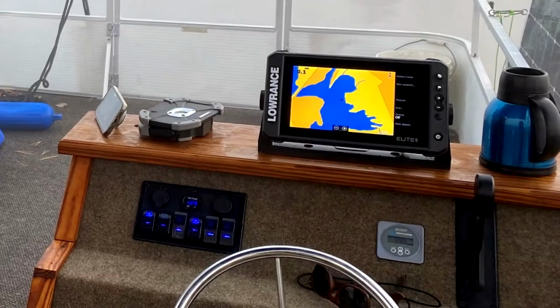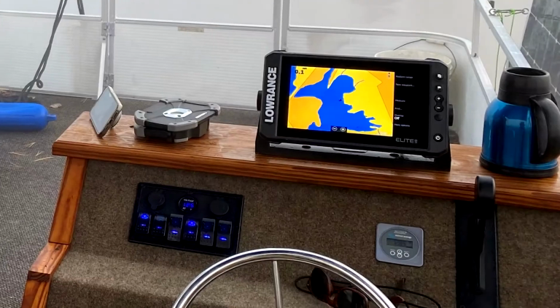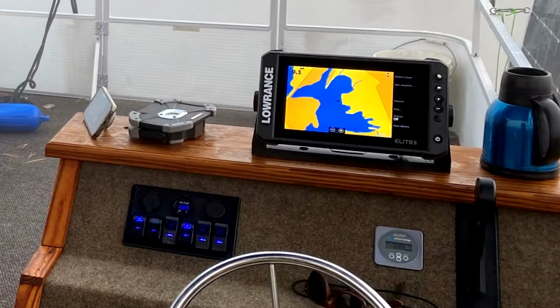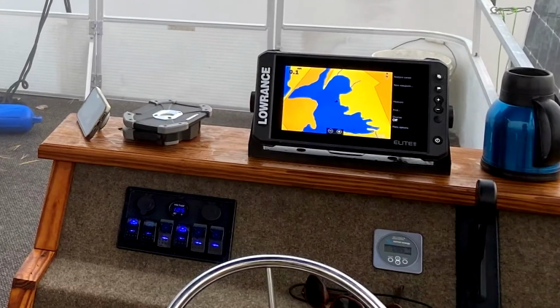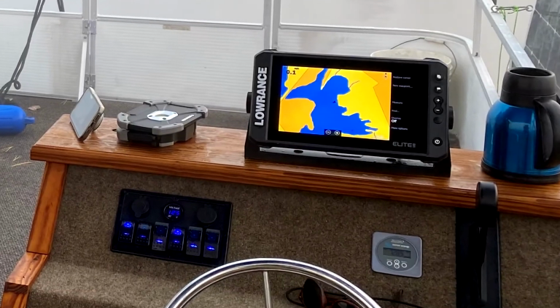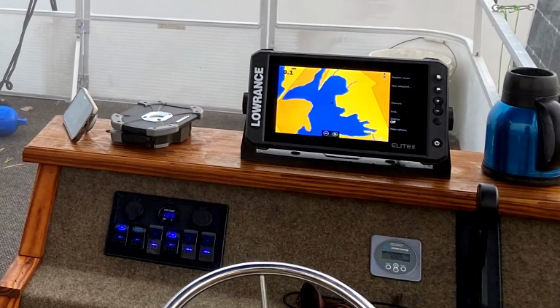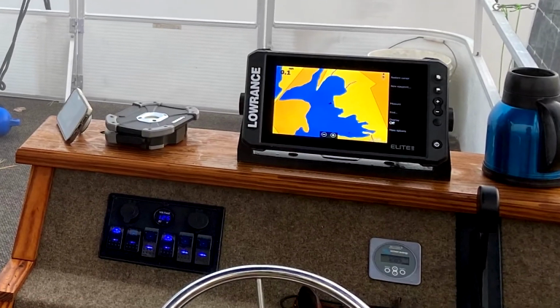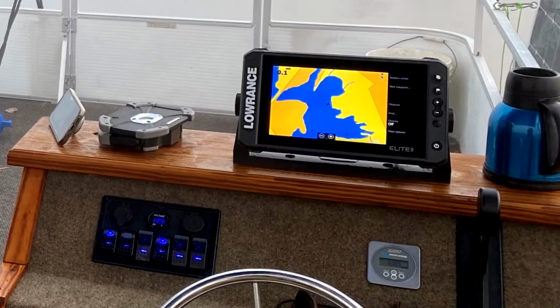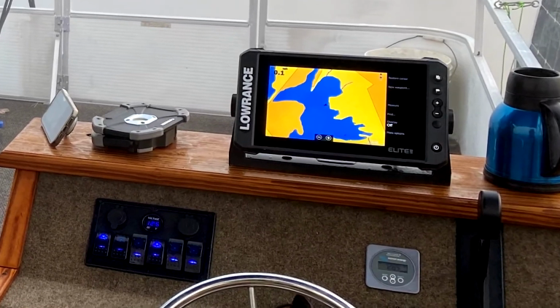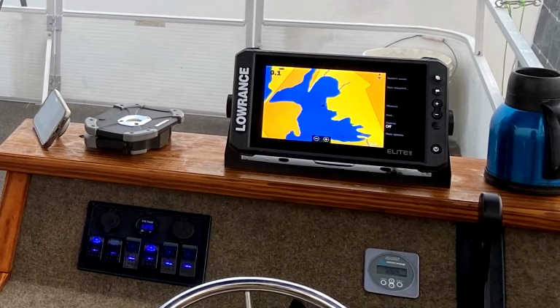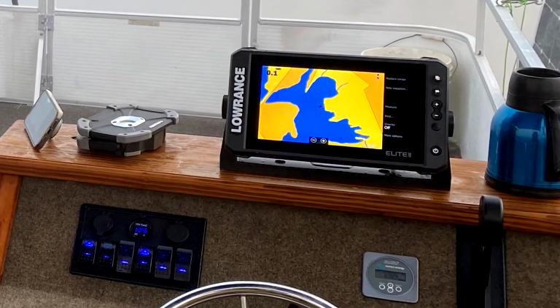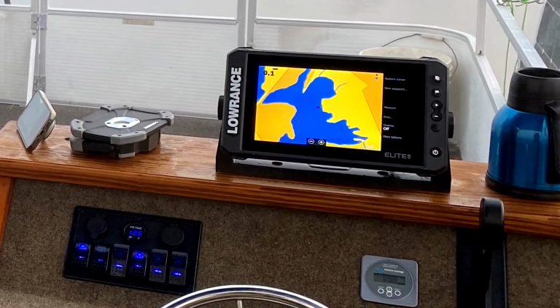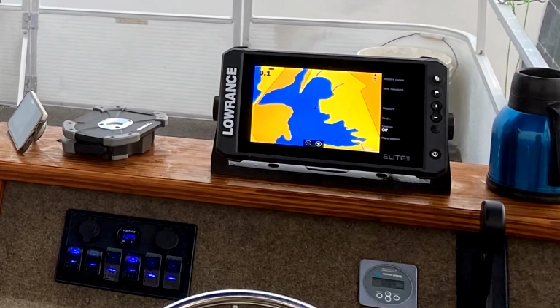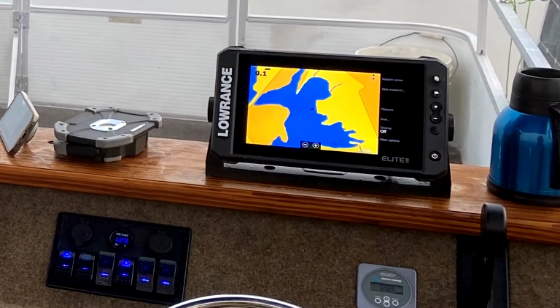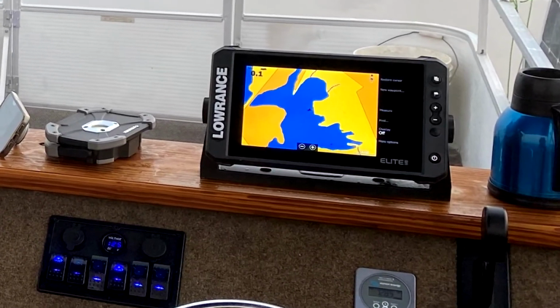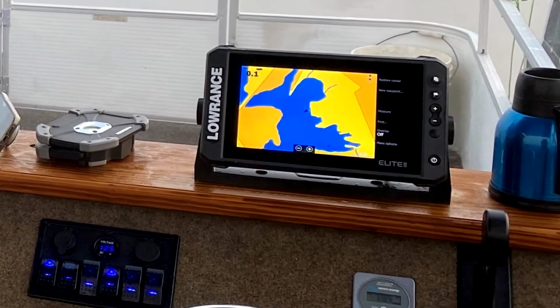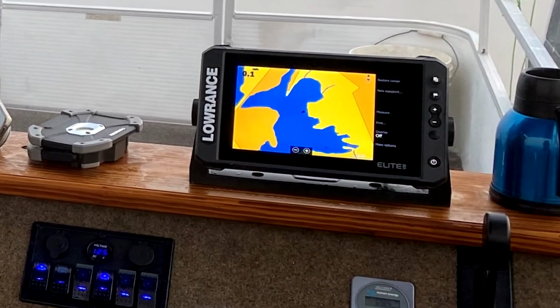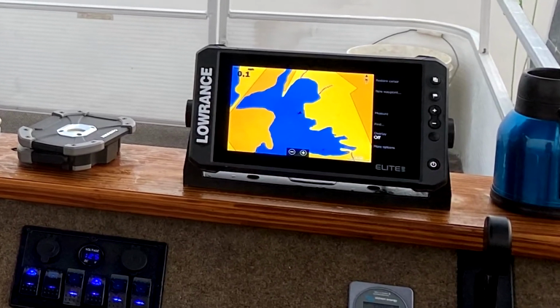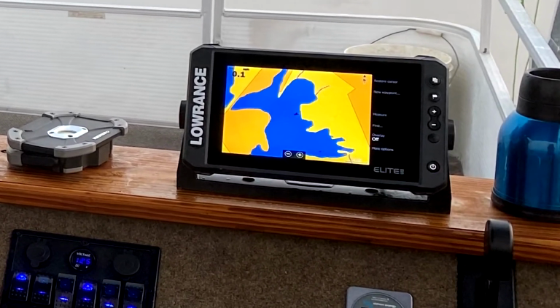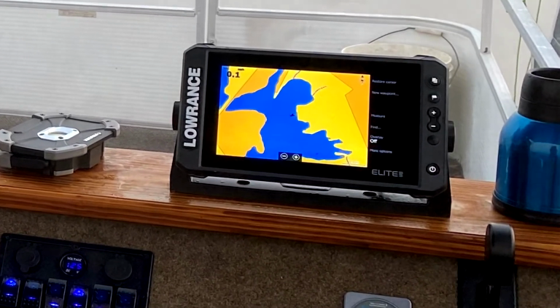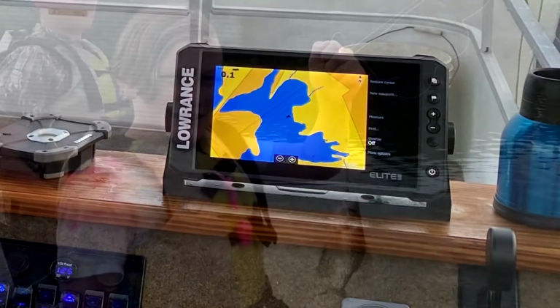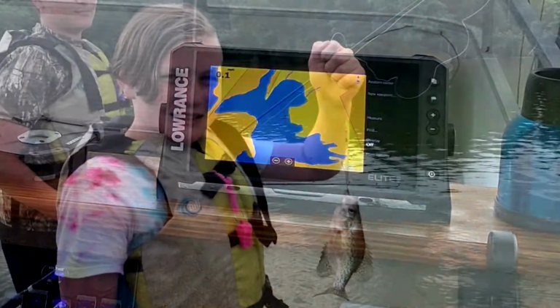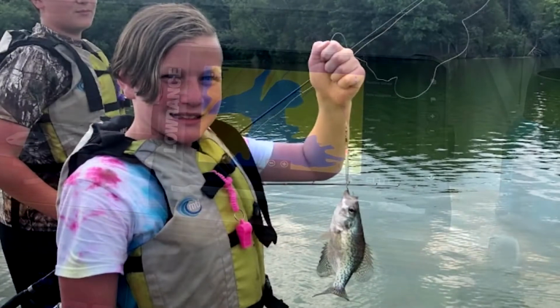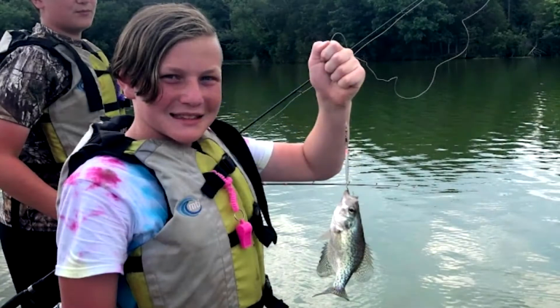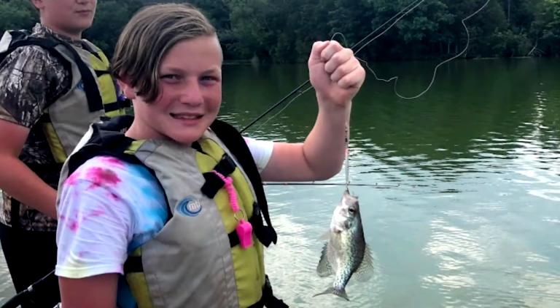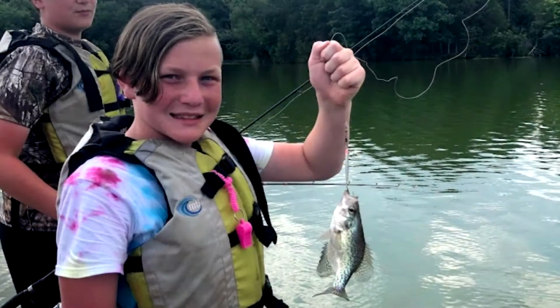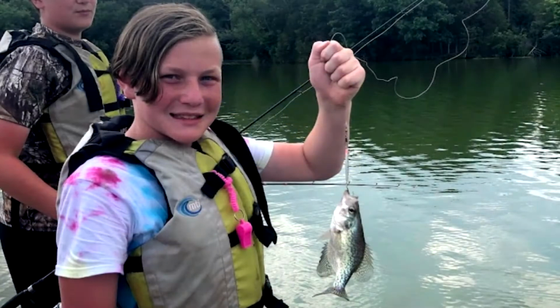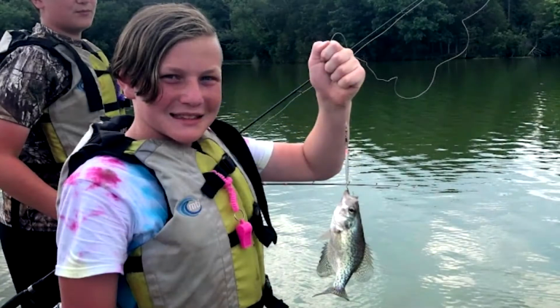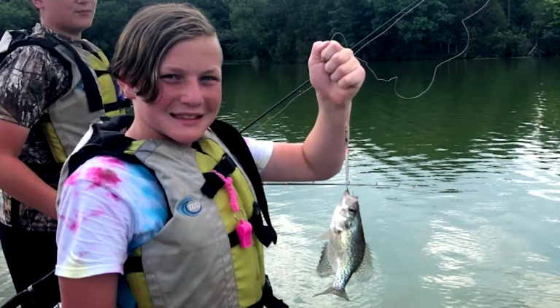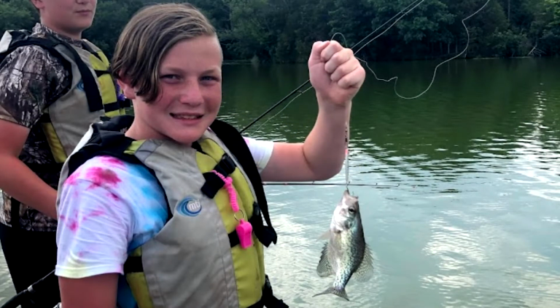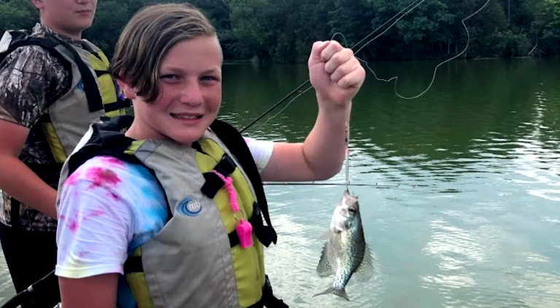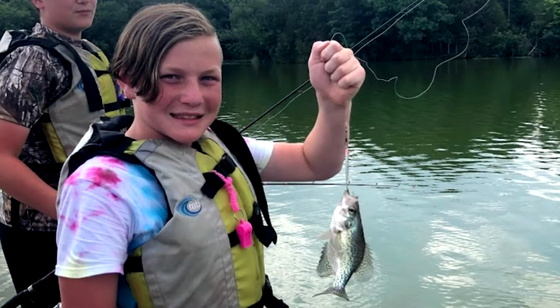Additionally, the boat has a sophisticated mapping and sonar system to help students locate fish and other critters in the reservoir.